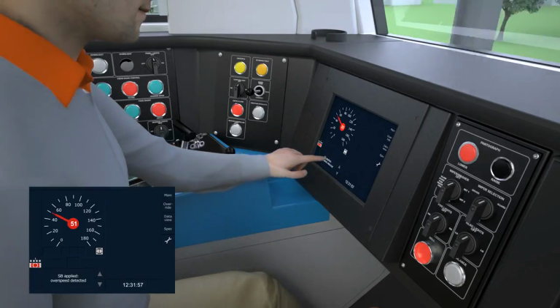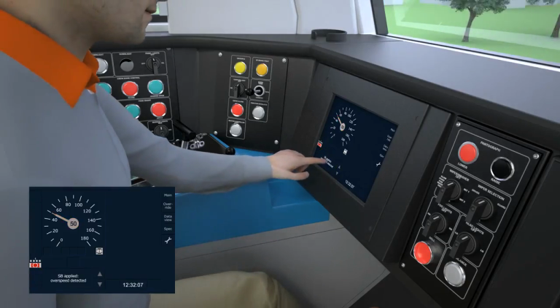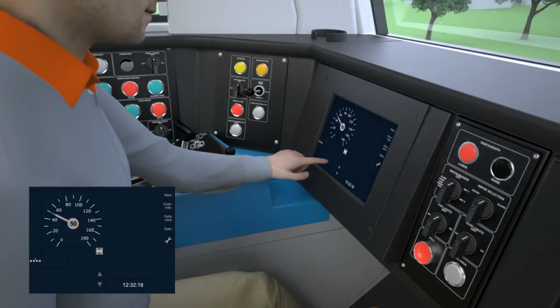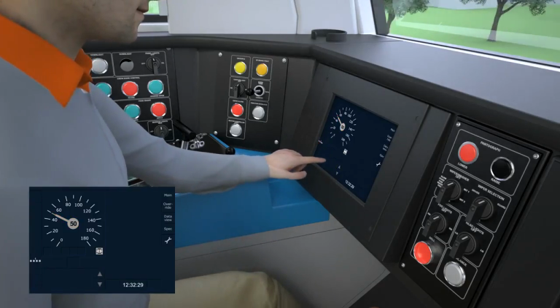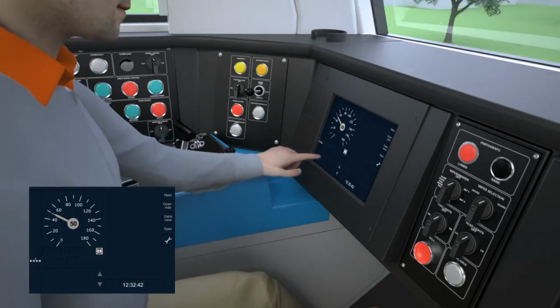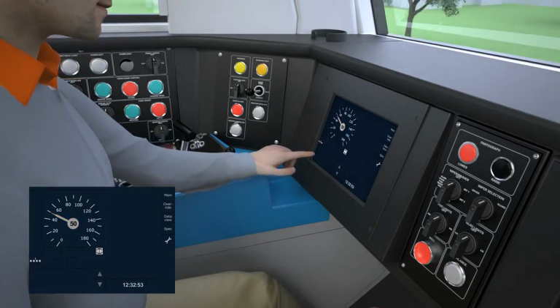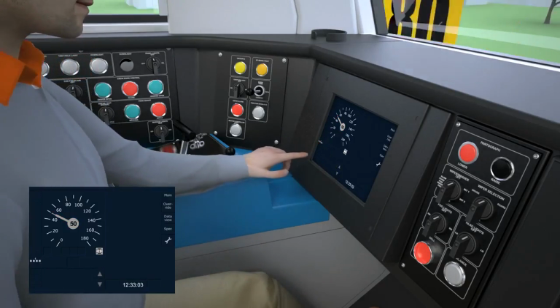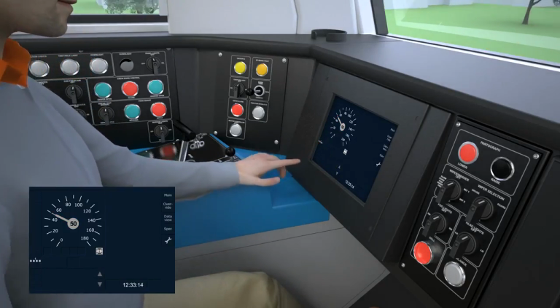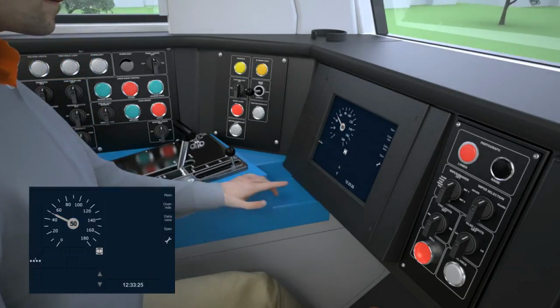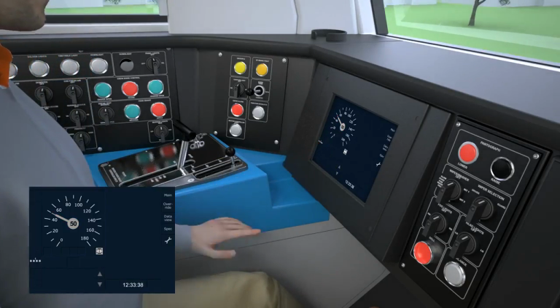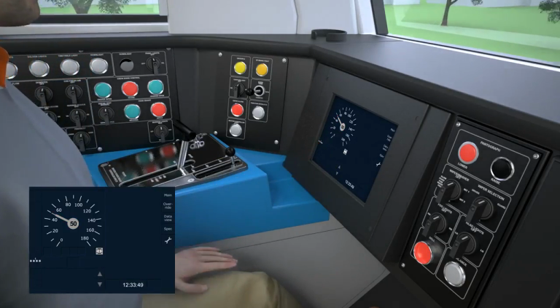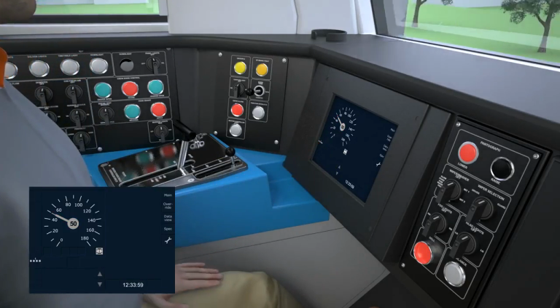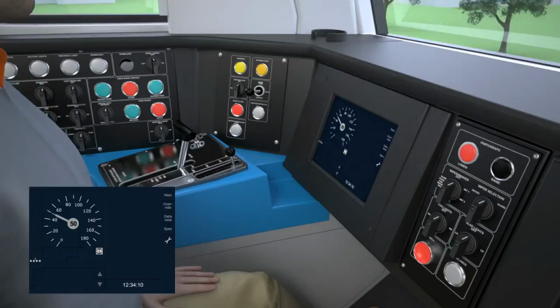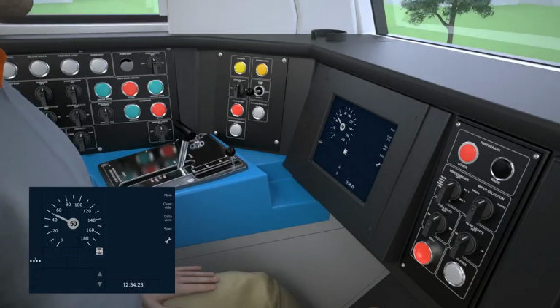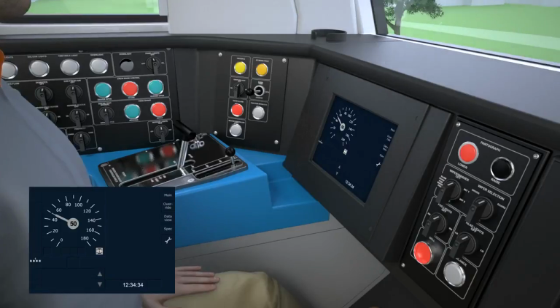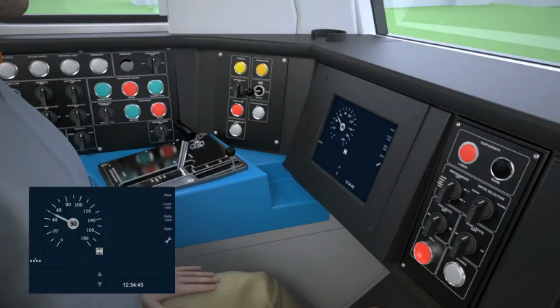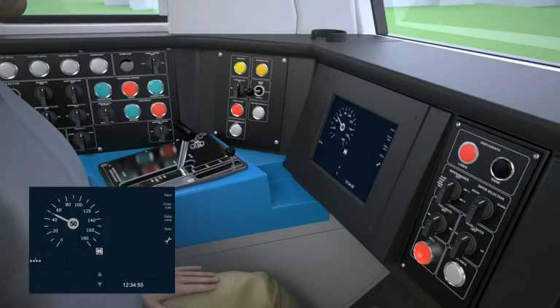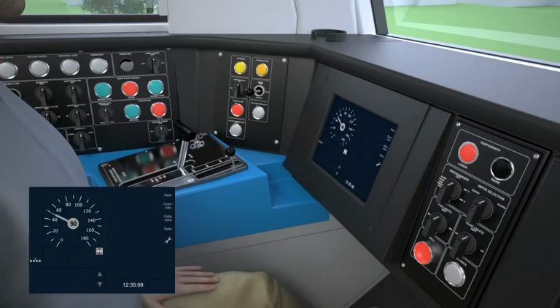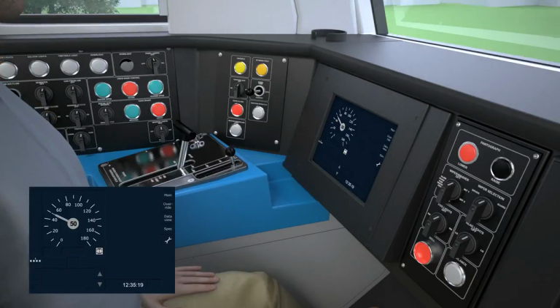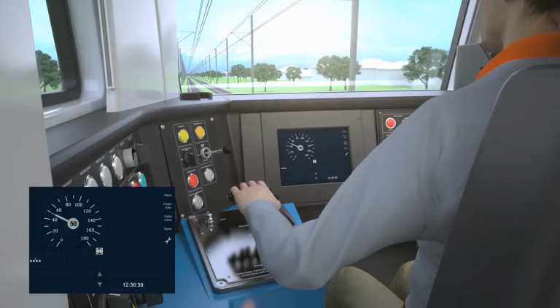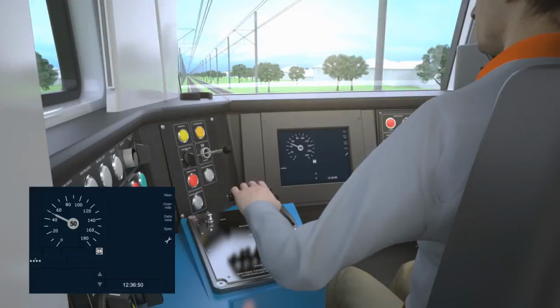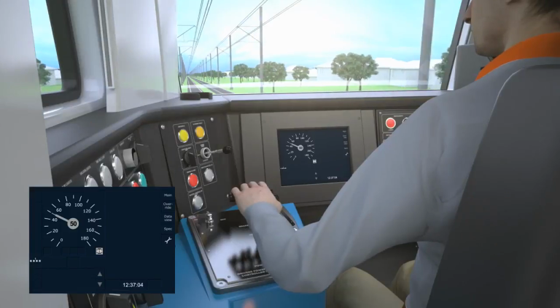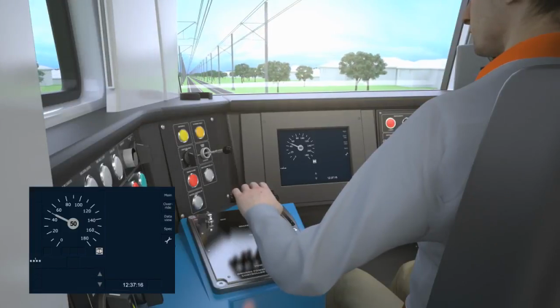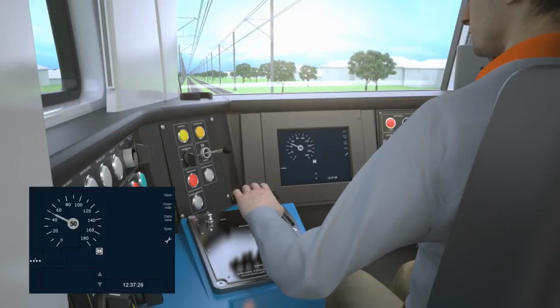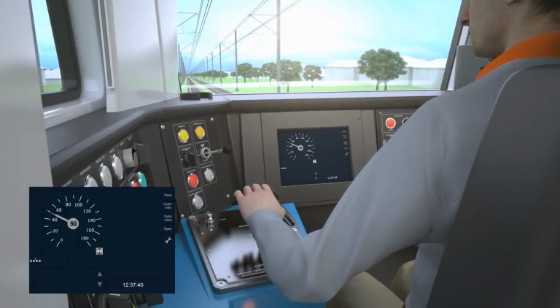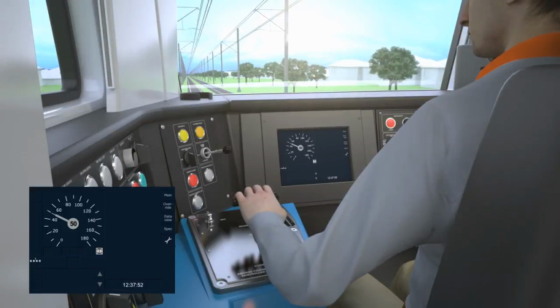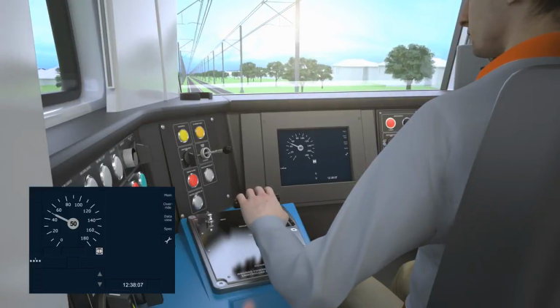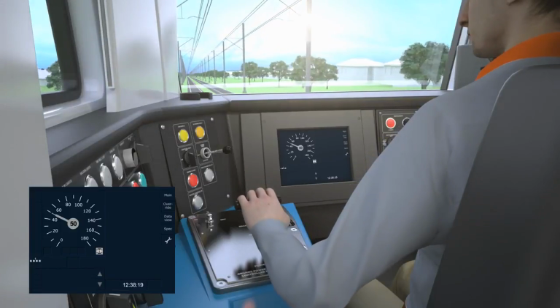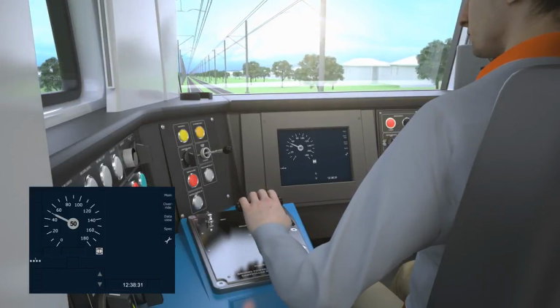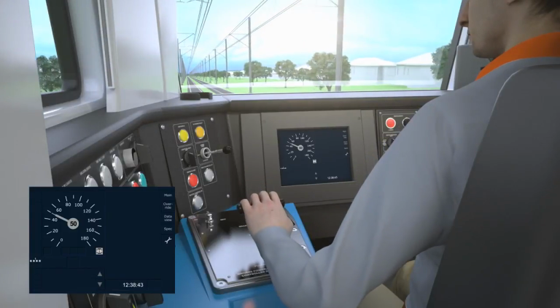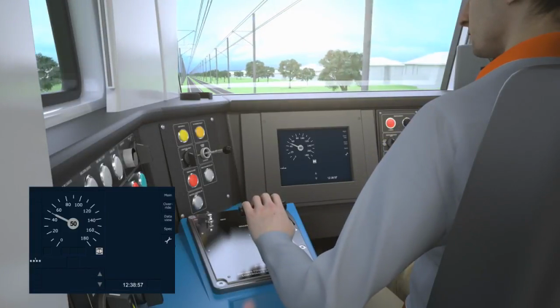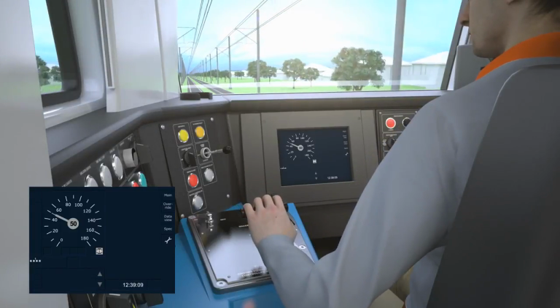To resume service, the driver must acknowledge the message and drive in staff-responsible mode until the next Balise.